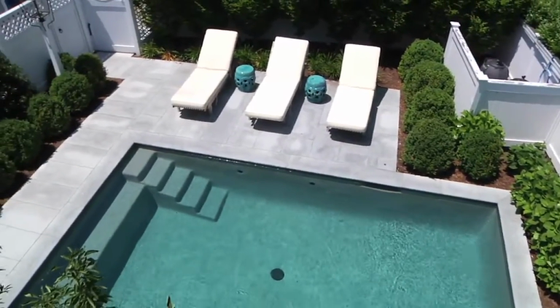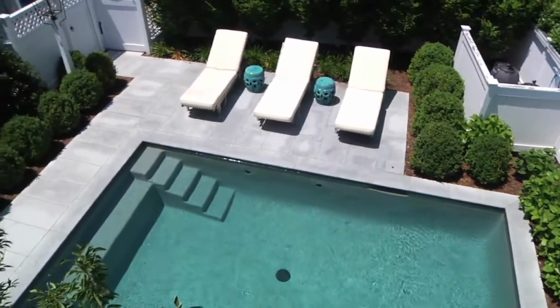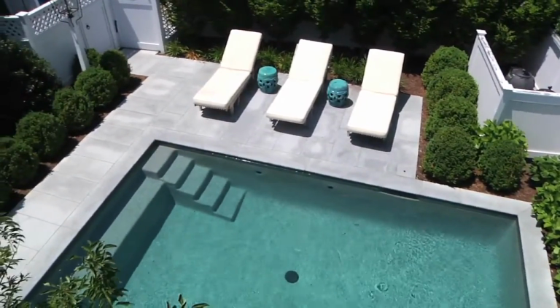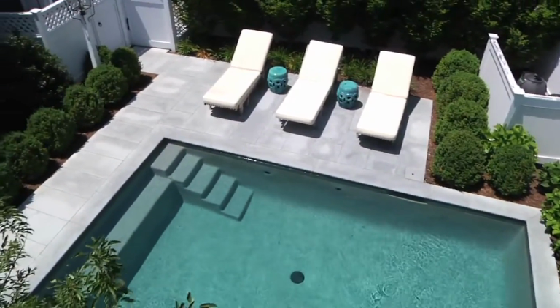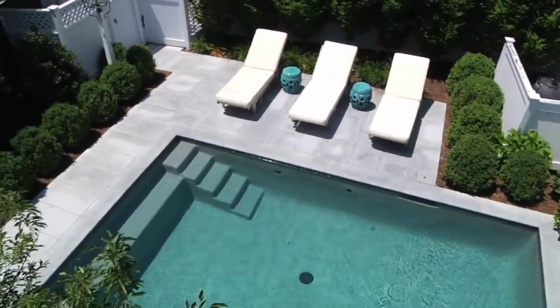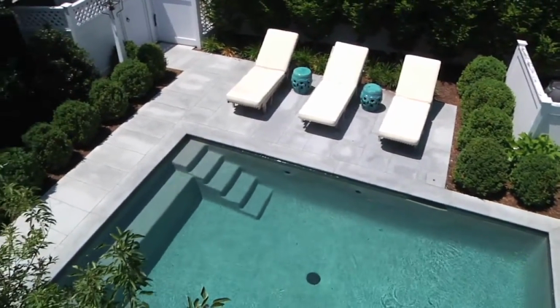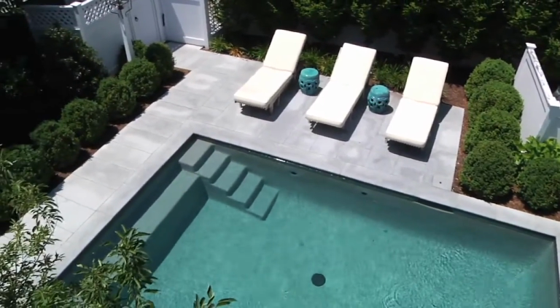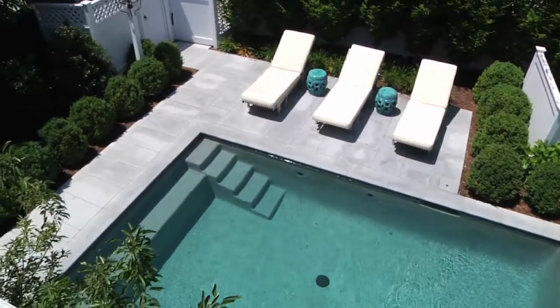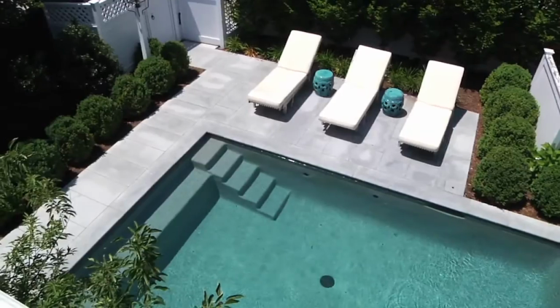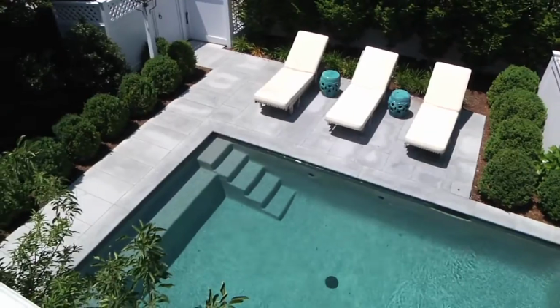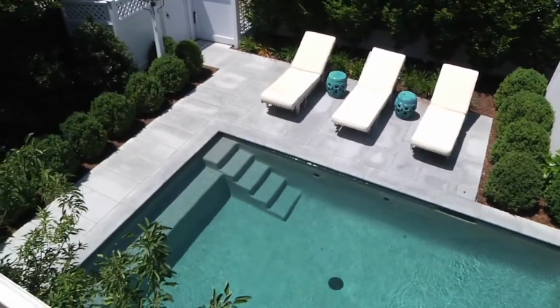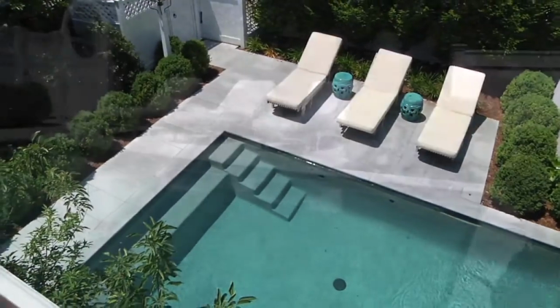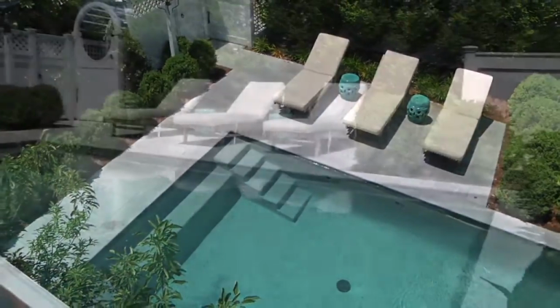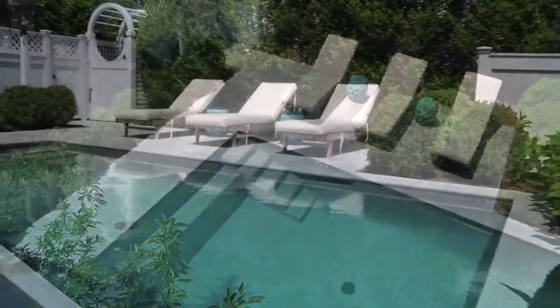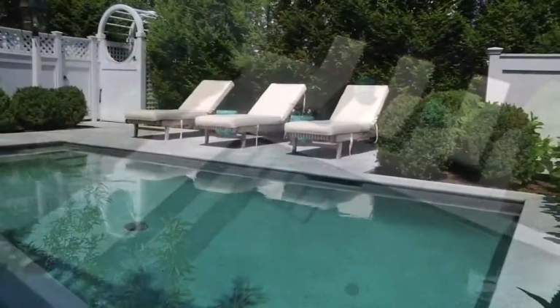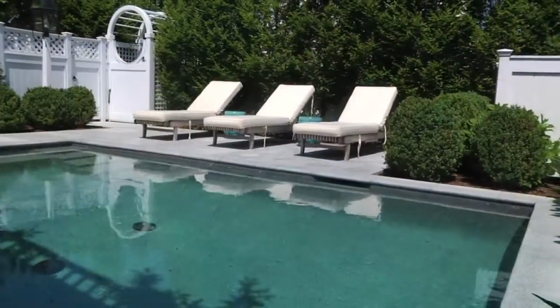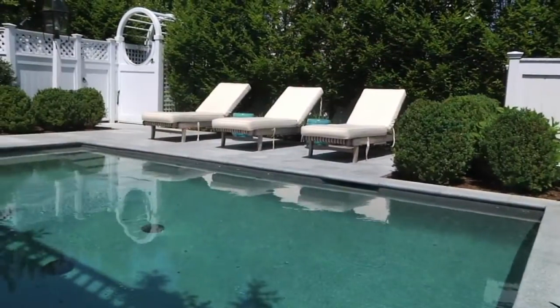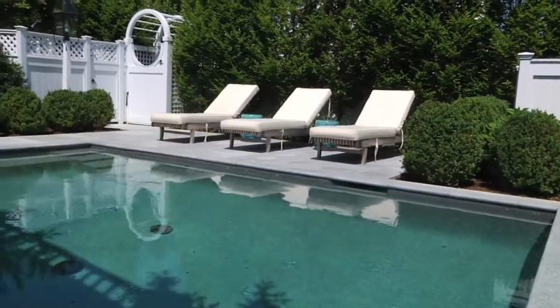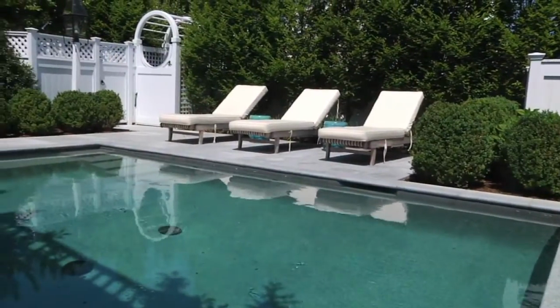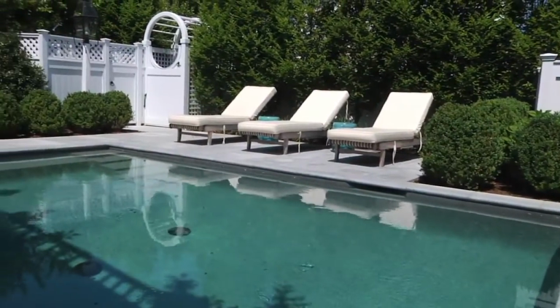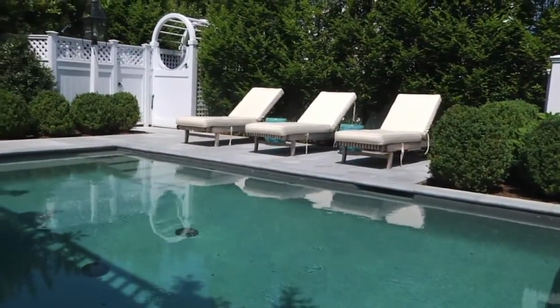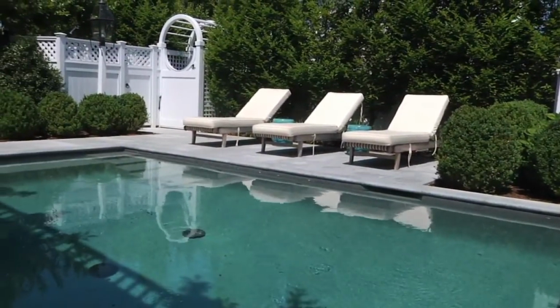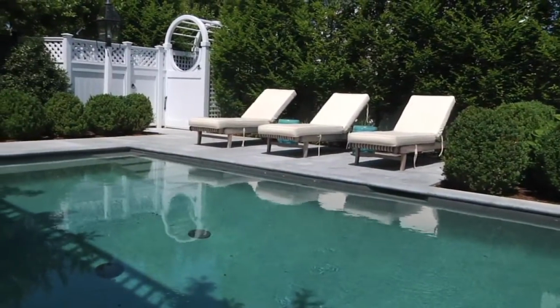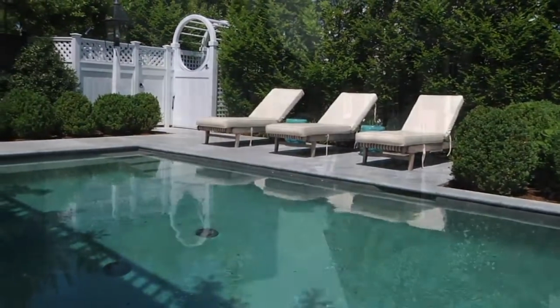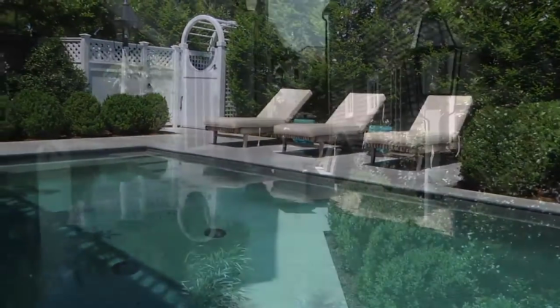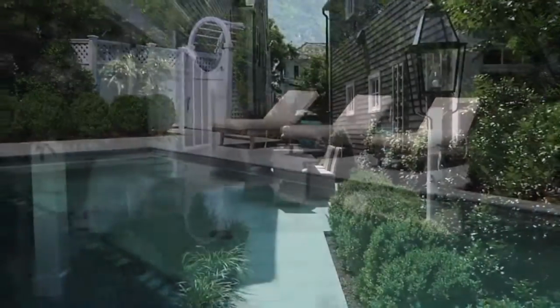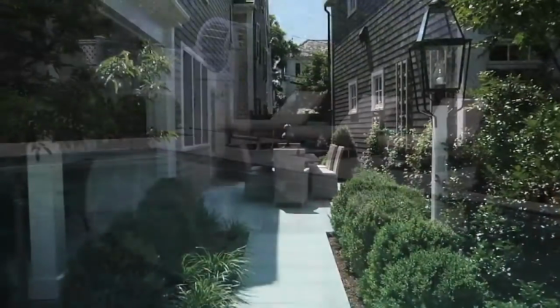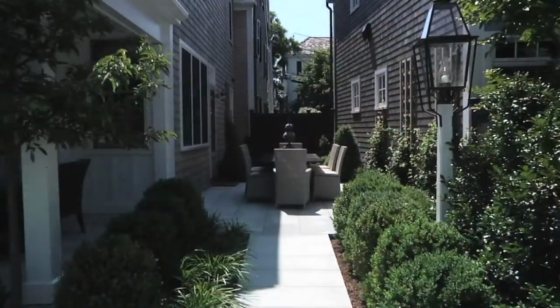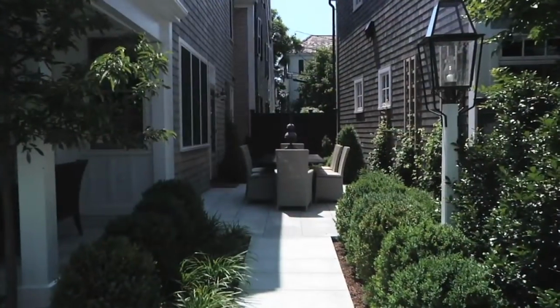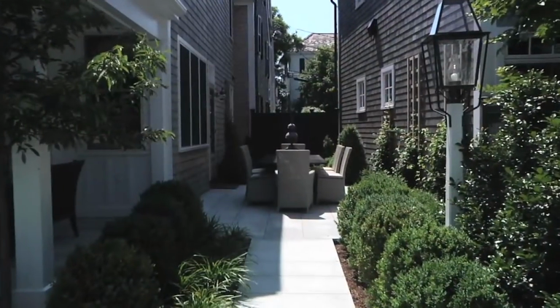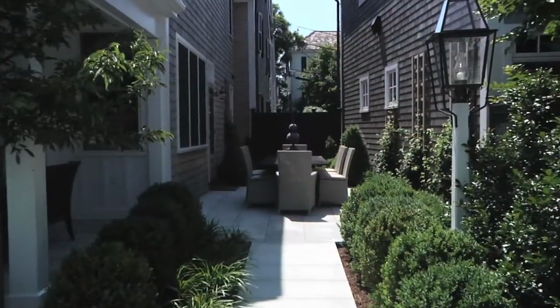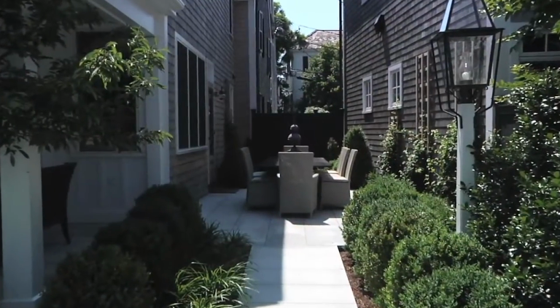There's a Pebble Tech pool, granite surround and patio, stunning areas, outdoor shower, dining area, lush gardens, and landscaping.